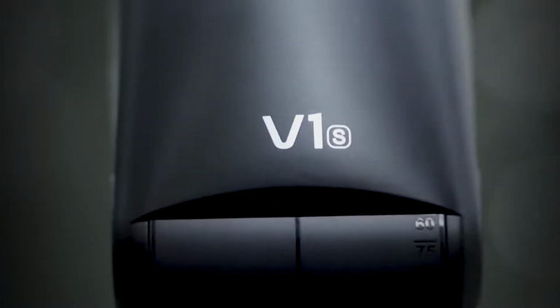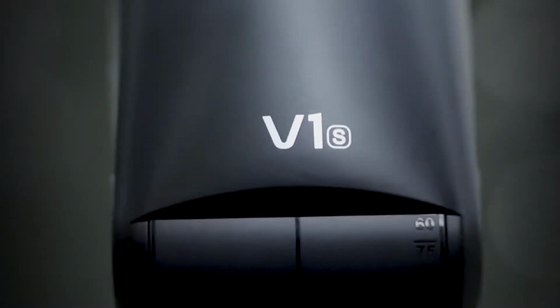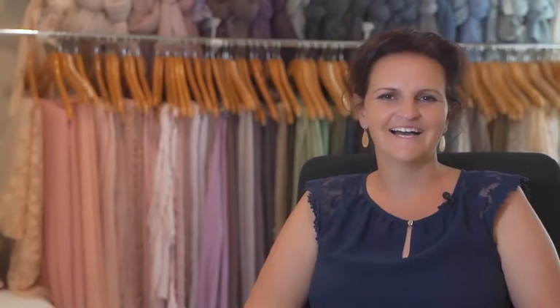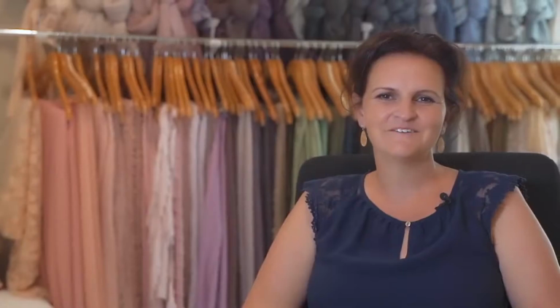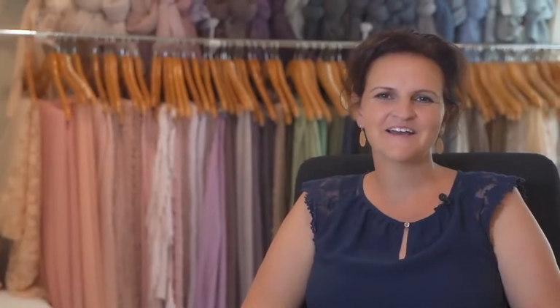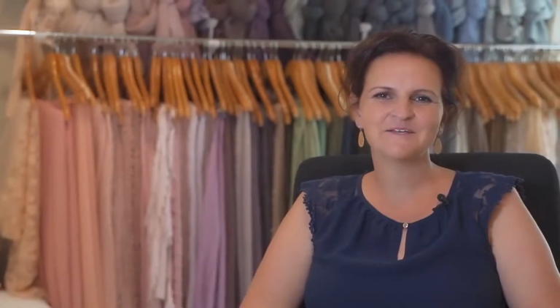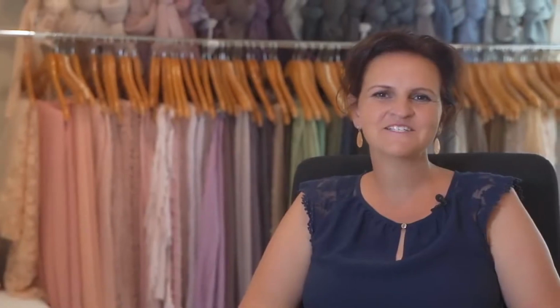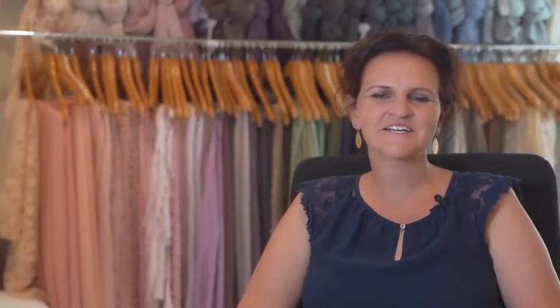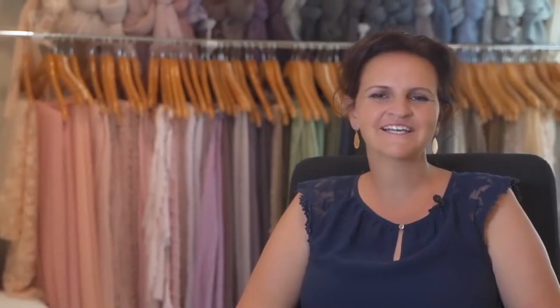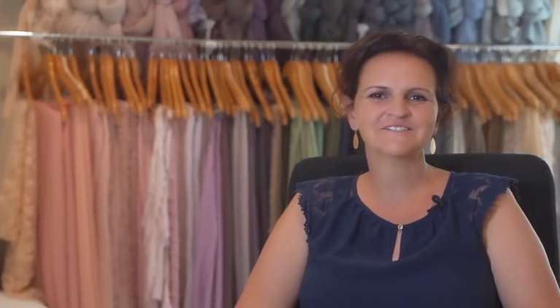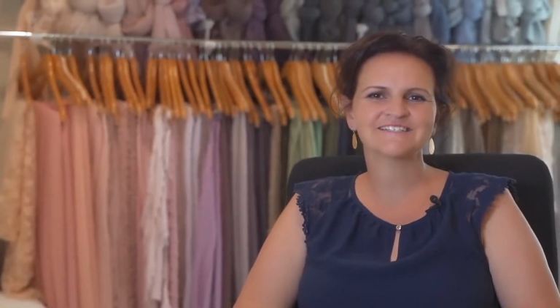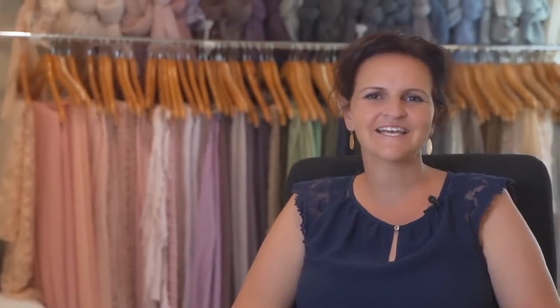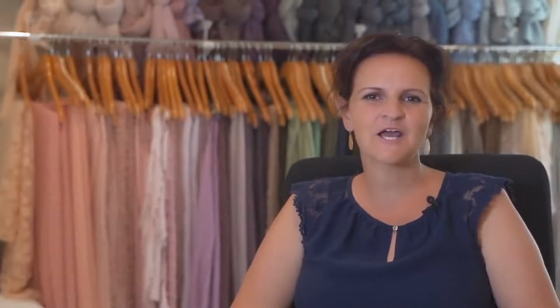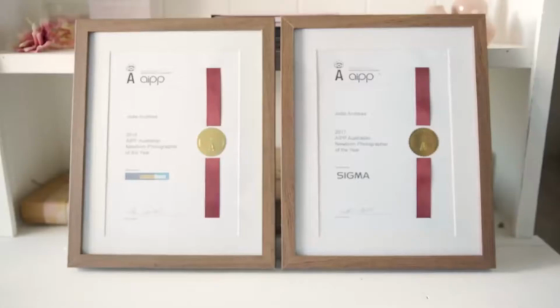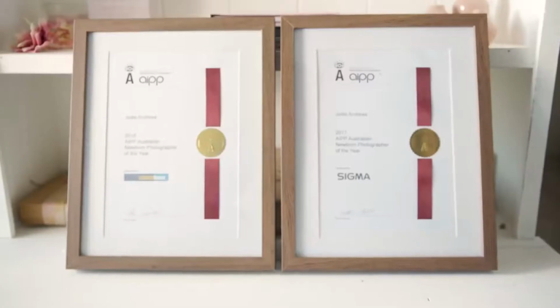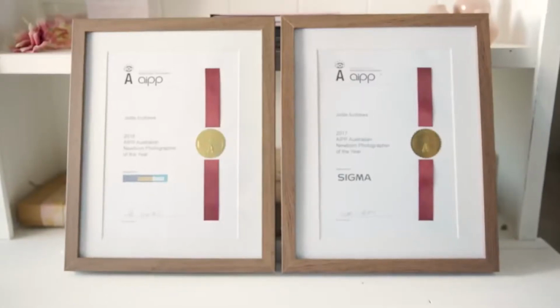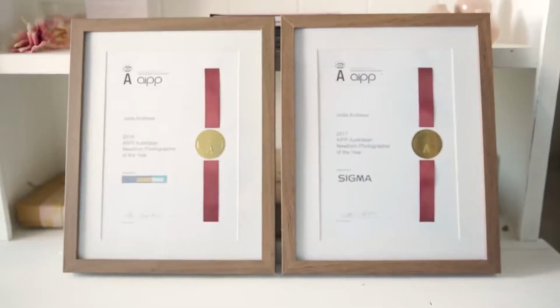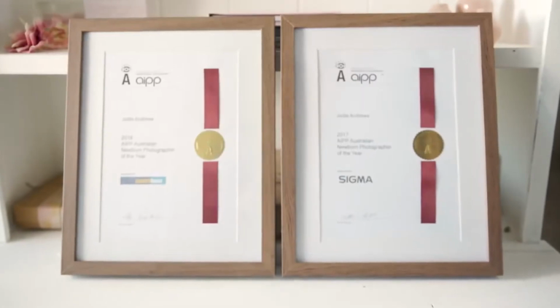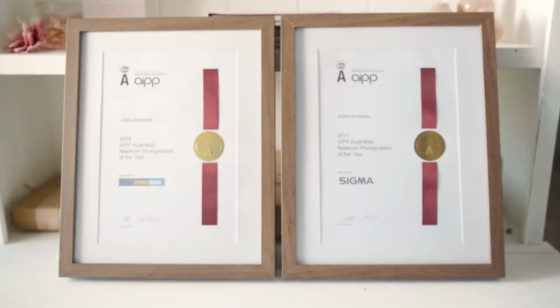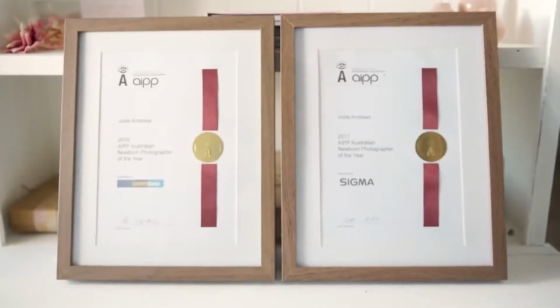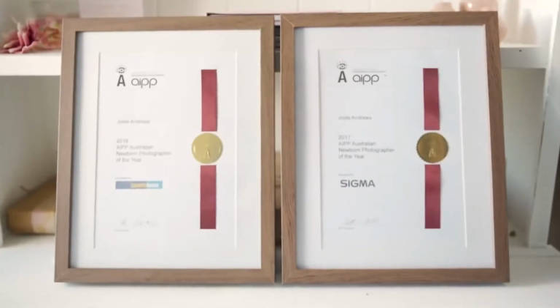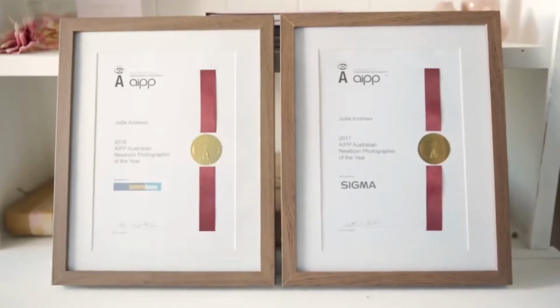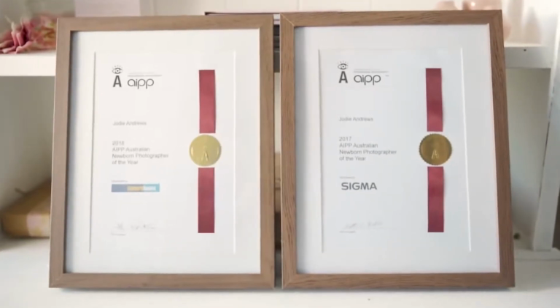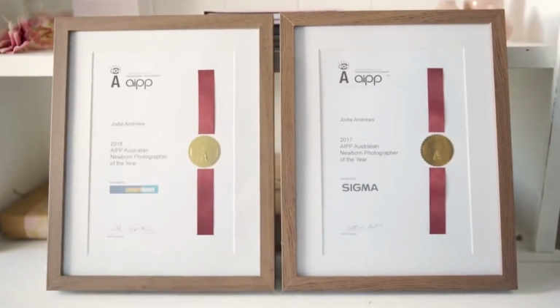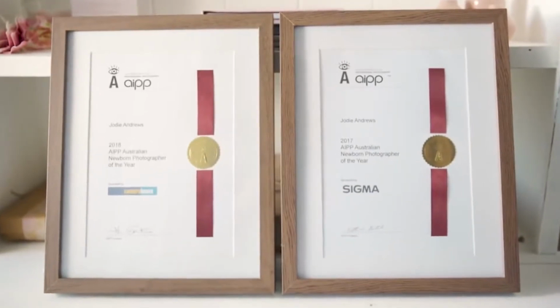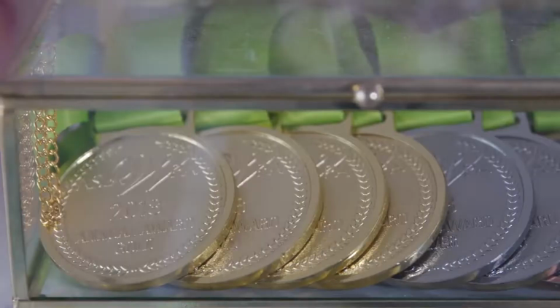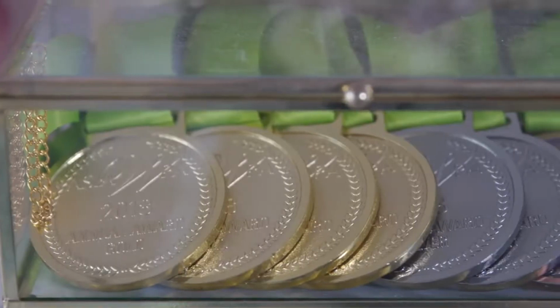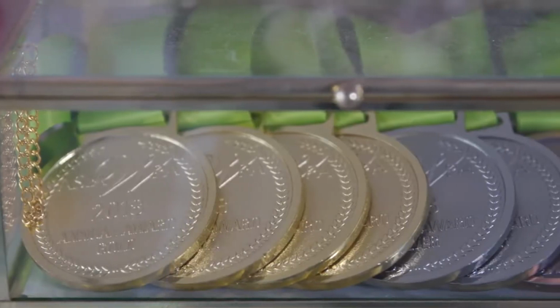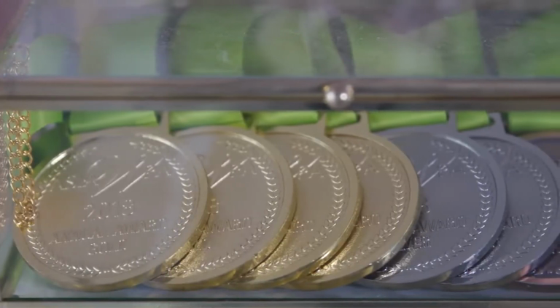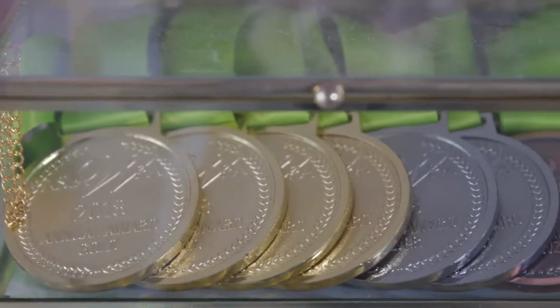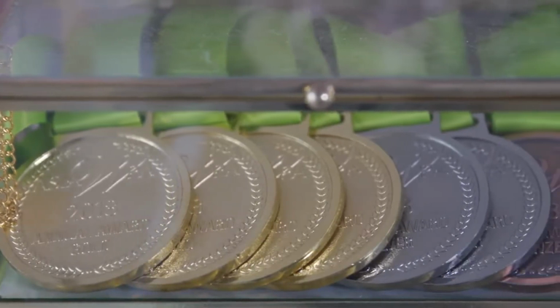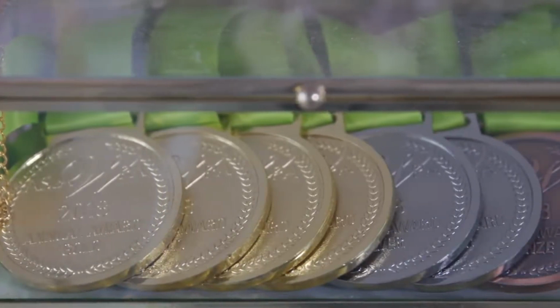Hi, my name is Jodie Andrews and I am the 2017 and 2018 Australian Newborn Photographer of the Year.